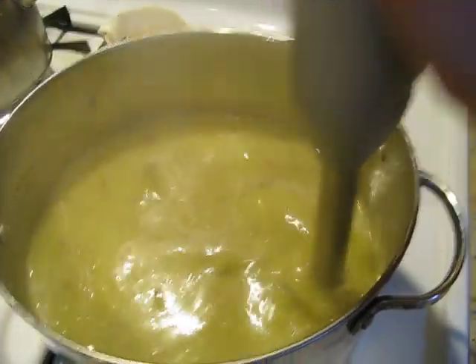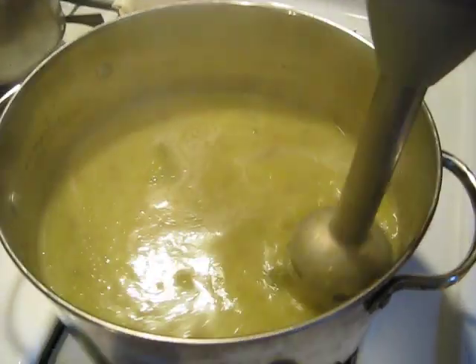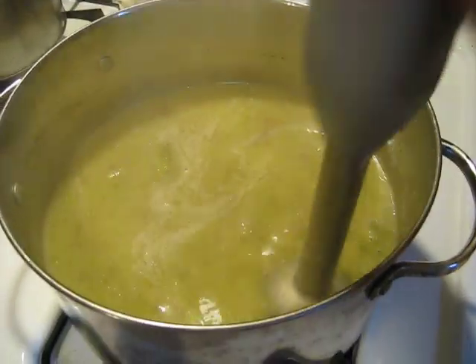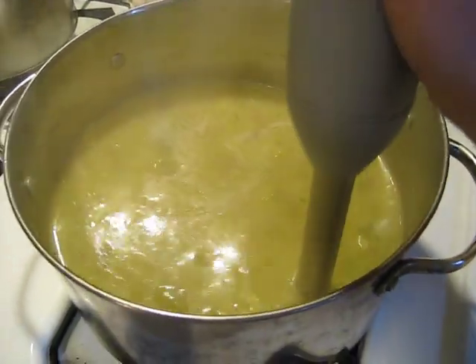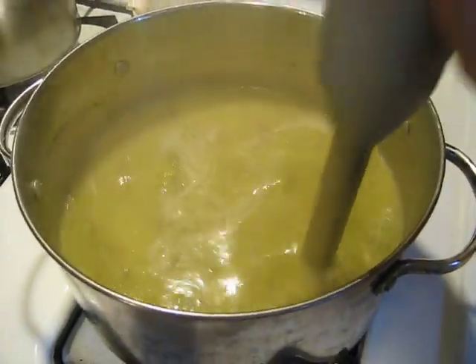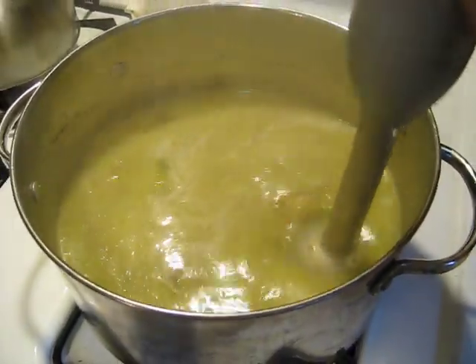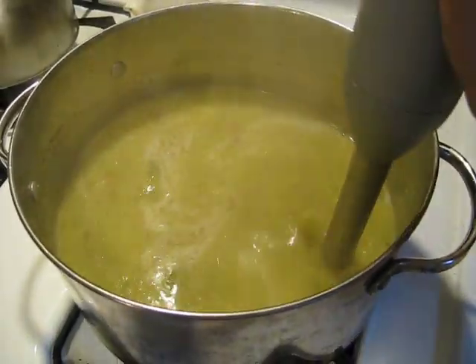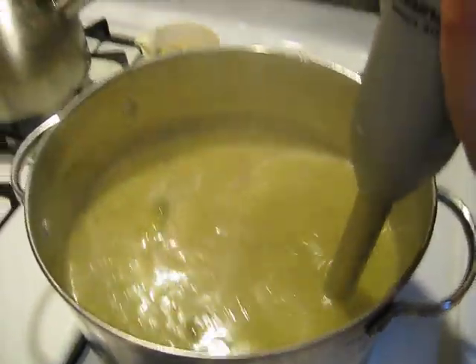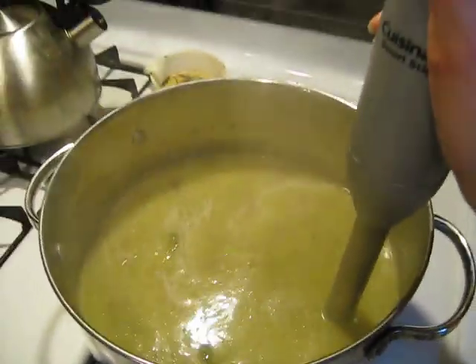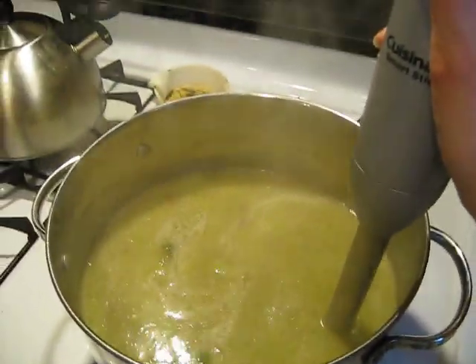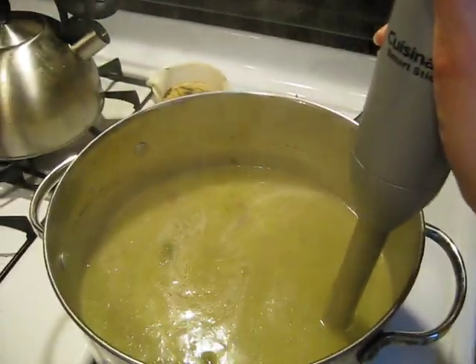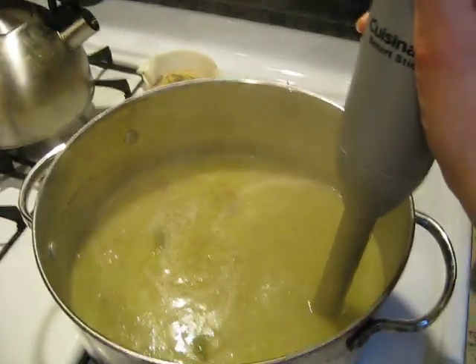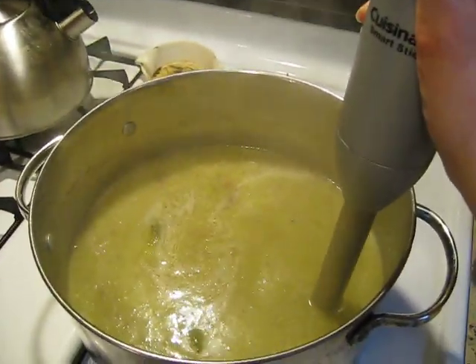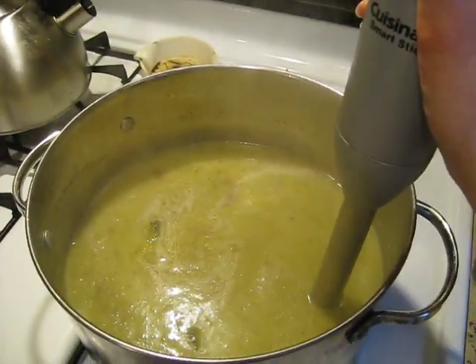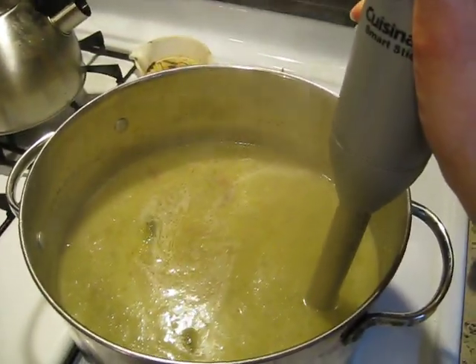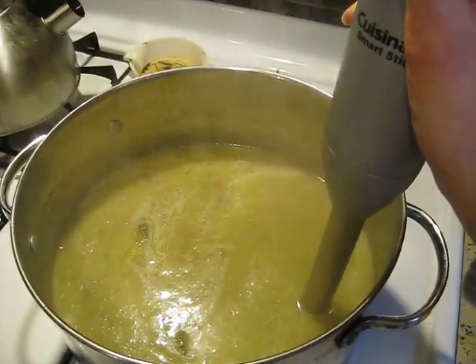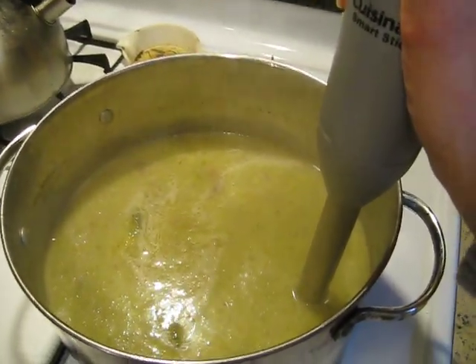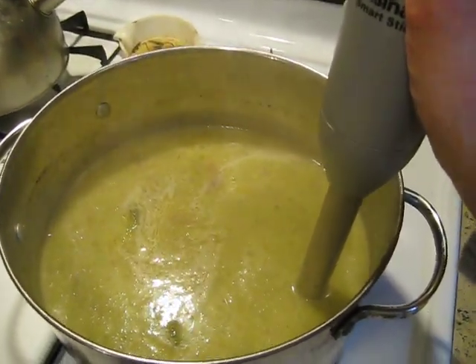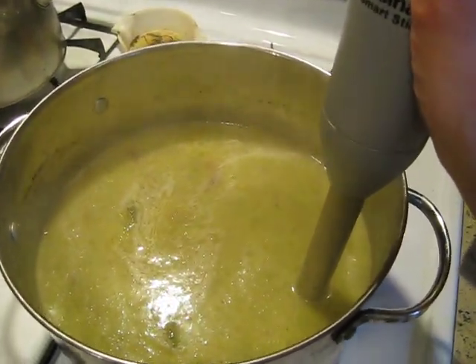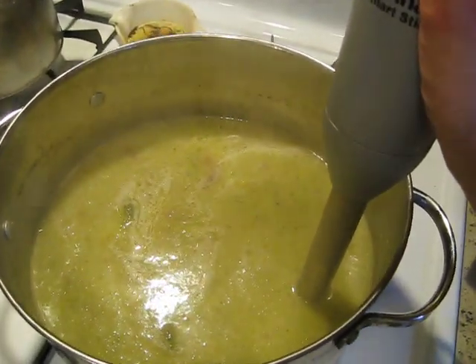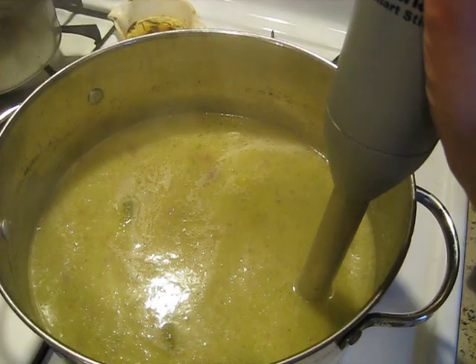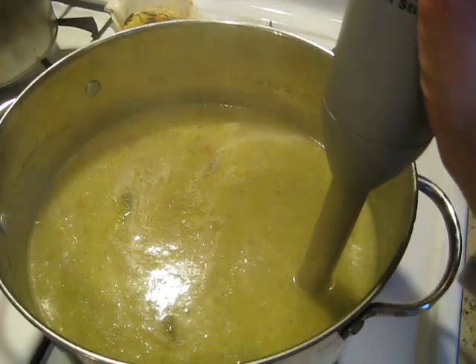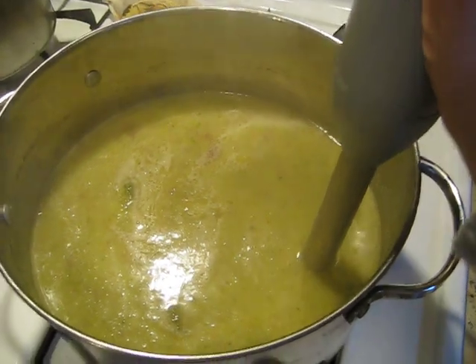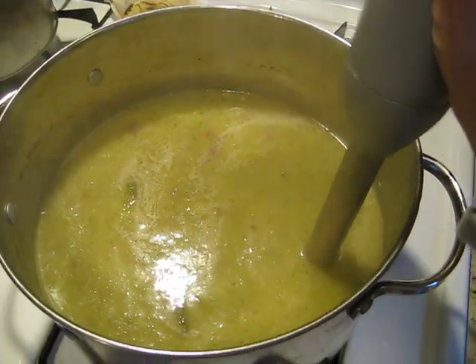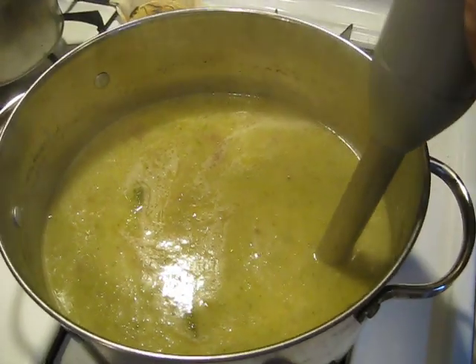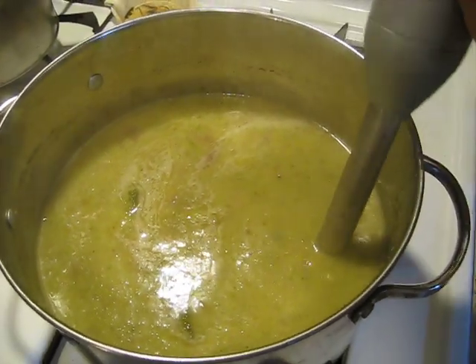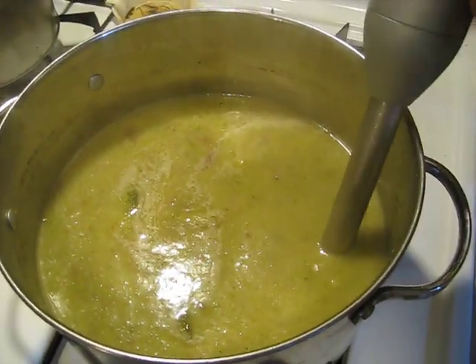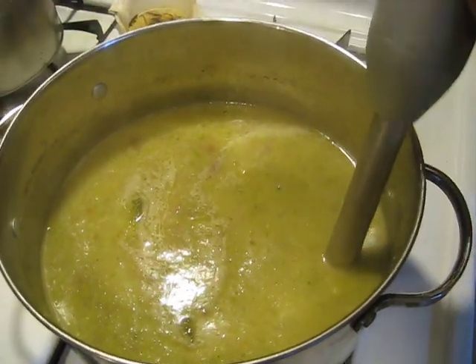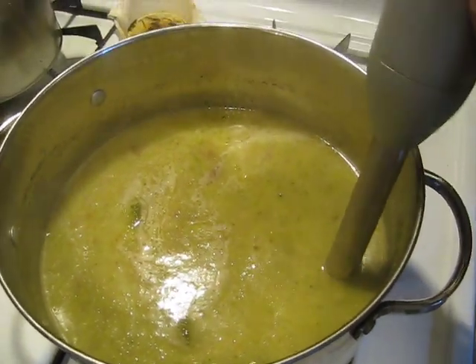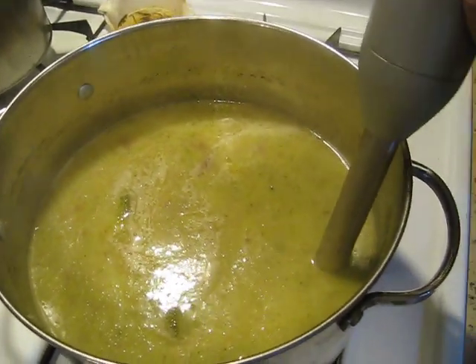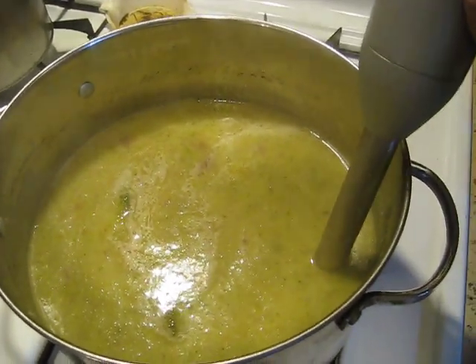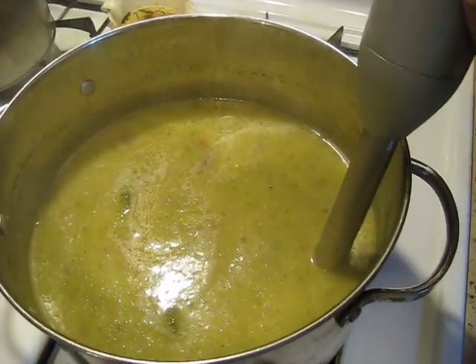Just a note before I start tilting it — you can tell my soup's still really hot. You can do this with any temperature of anything. It doesn't make any difference.